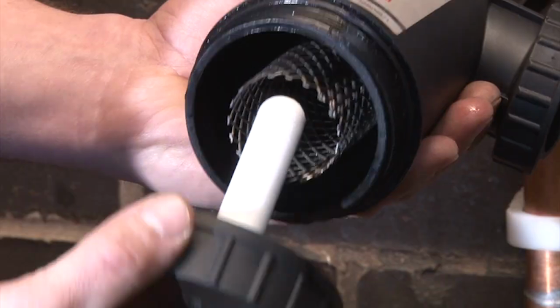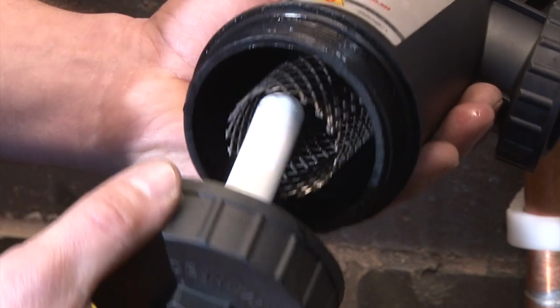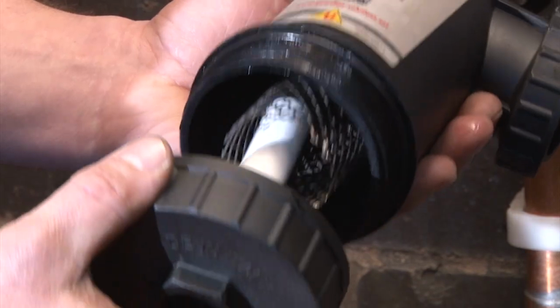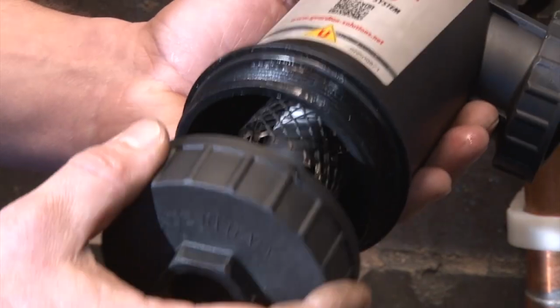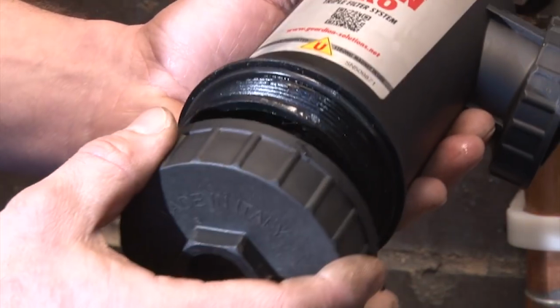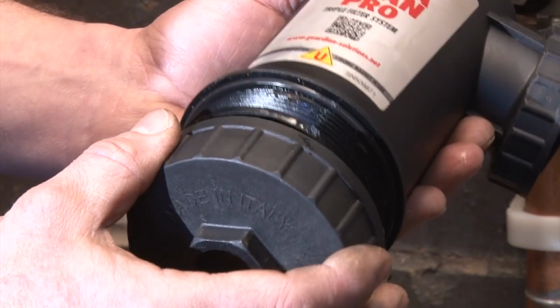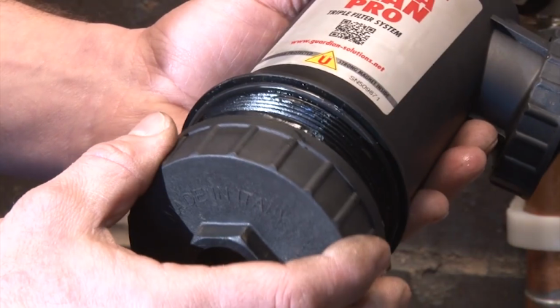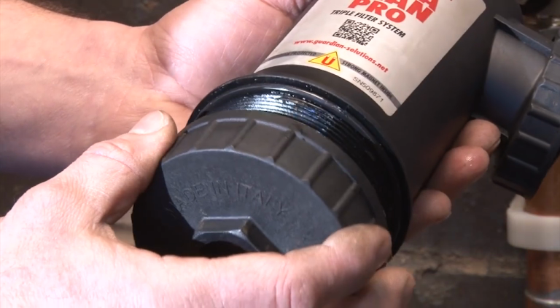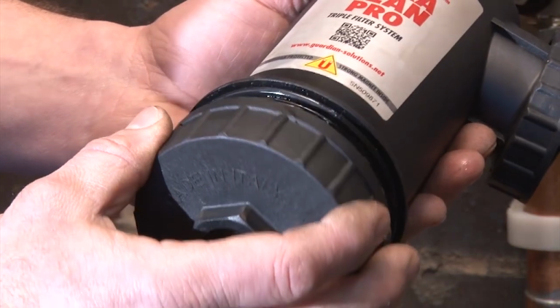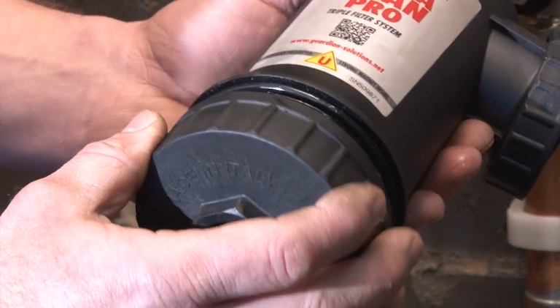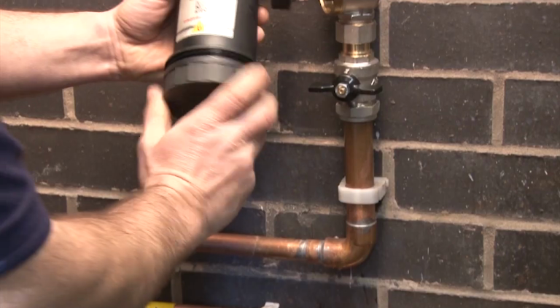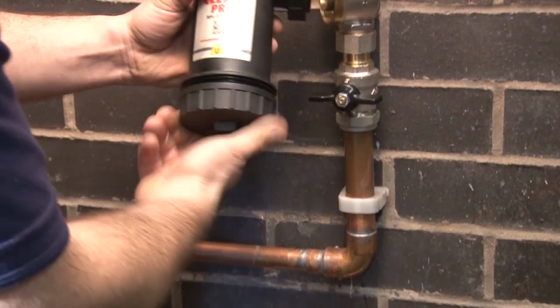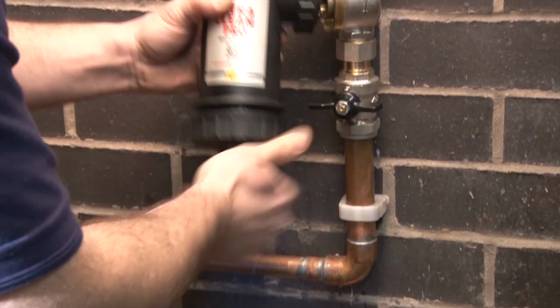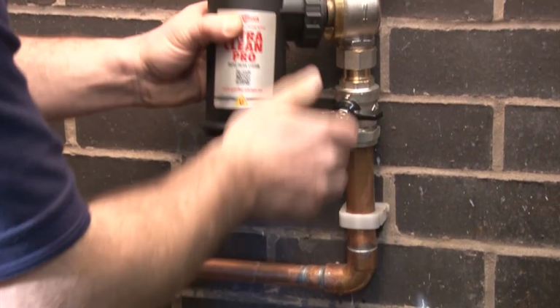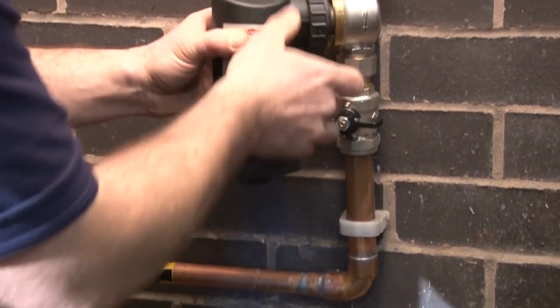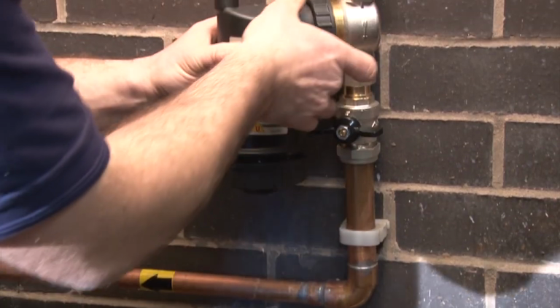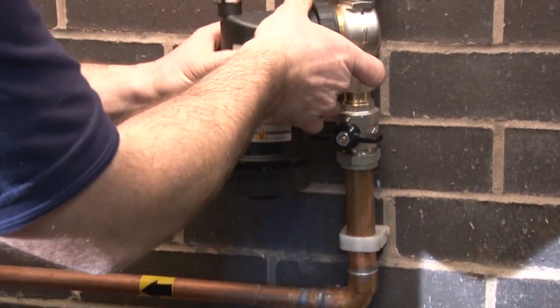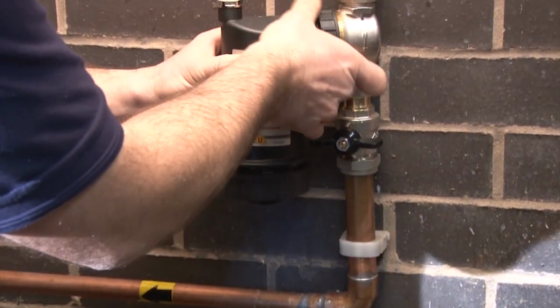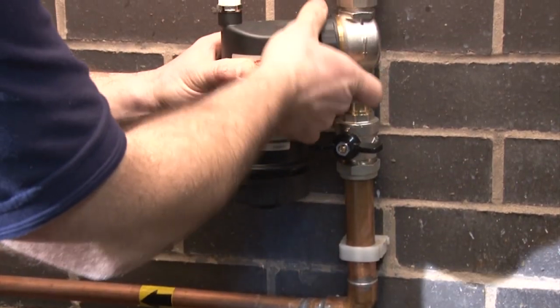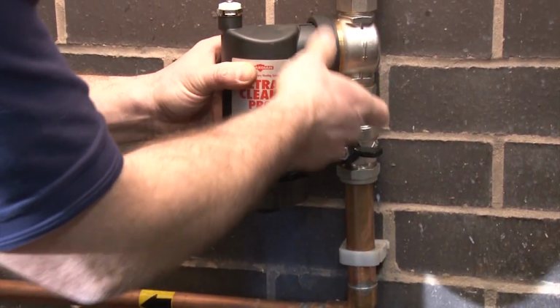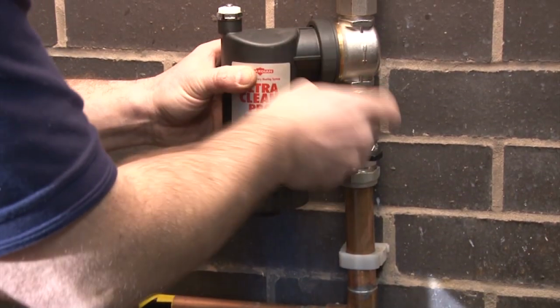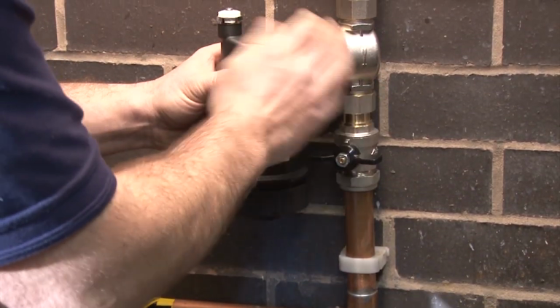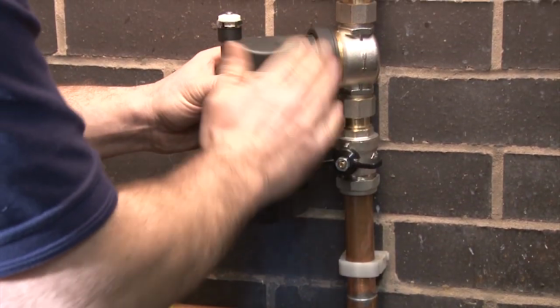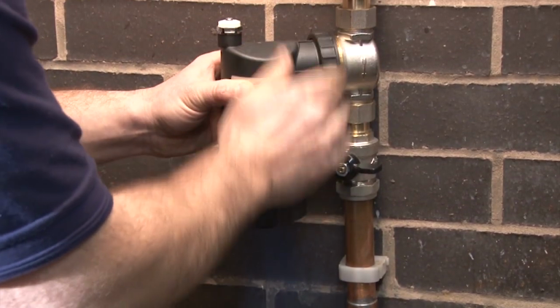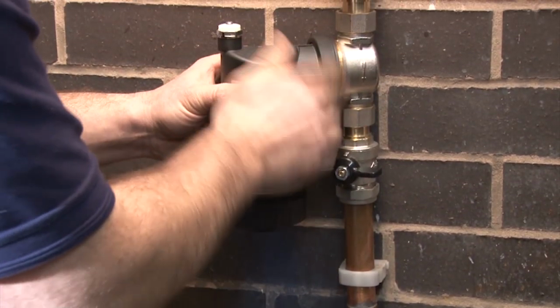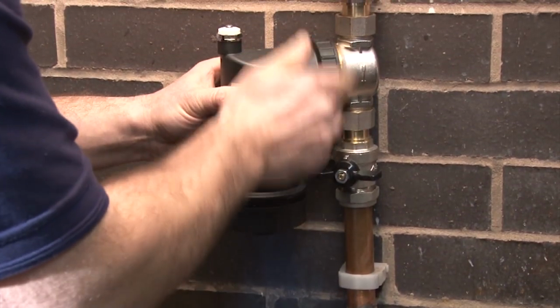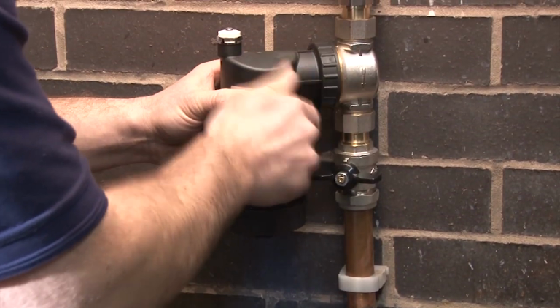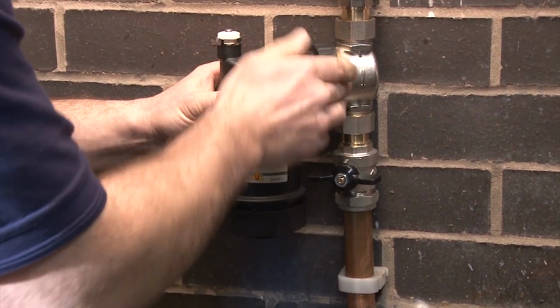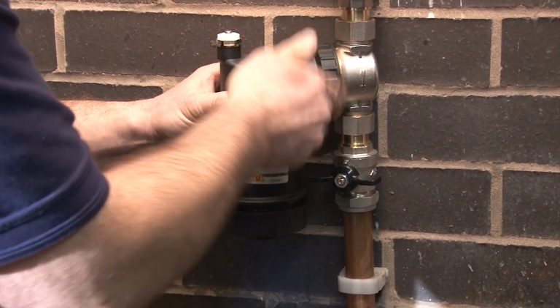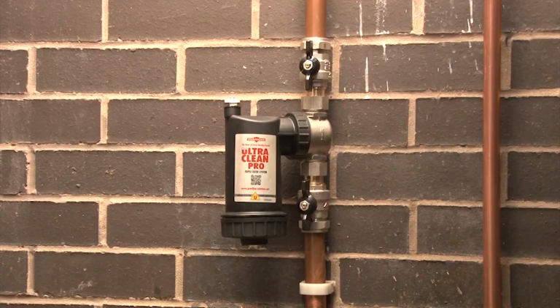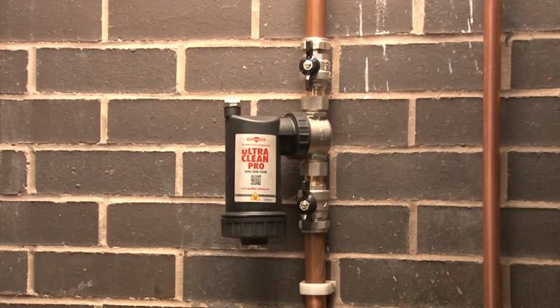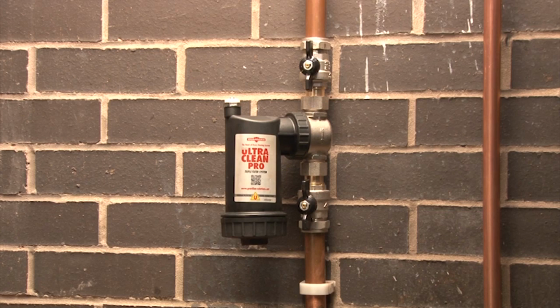Protect that expensive boiler from harmful sludge with the latest in boiler filter design.